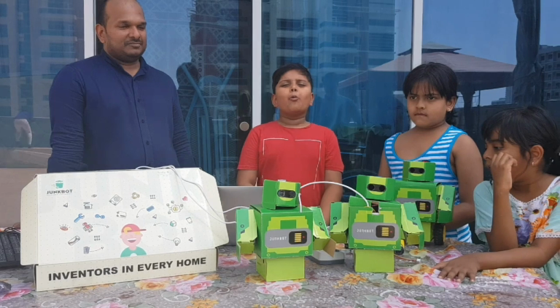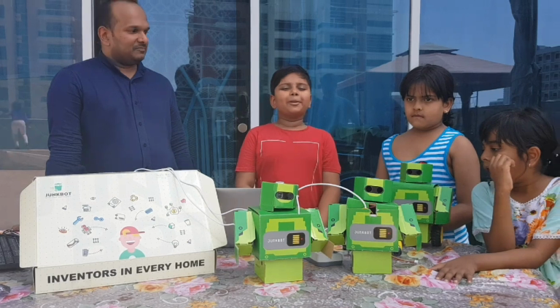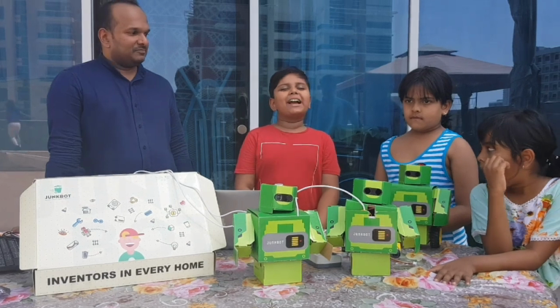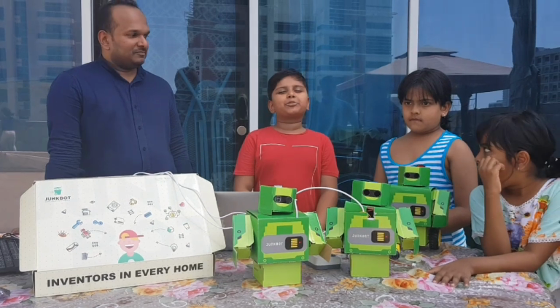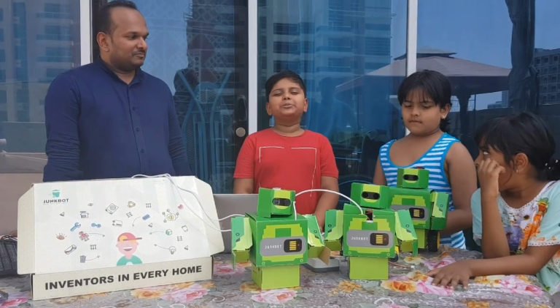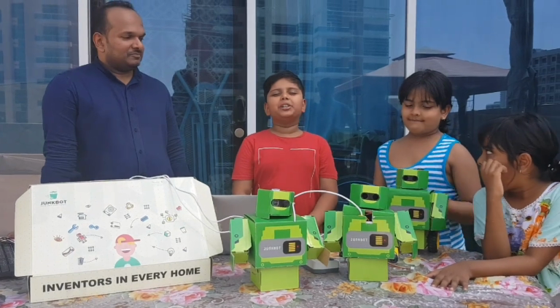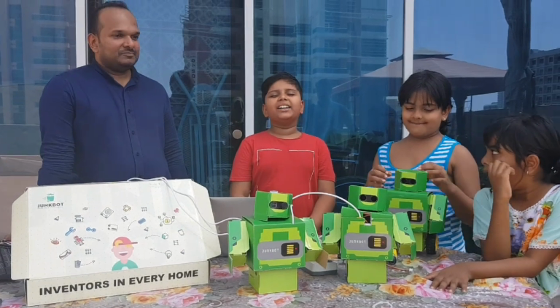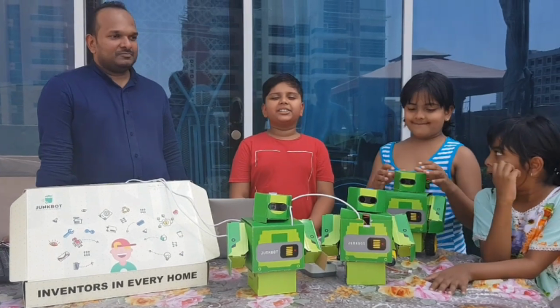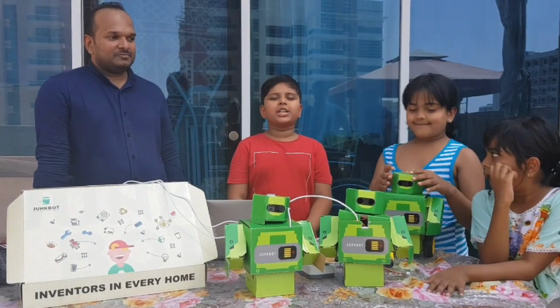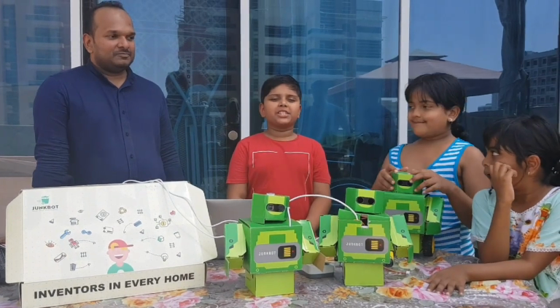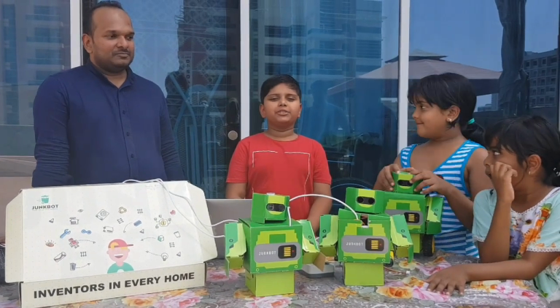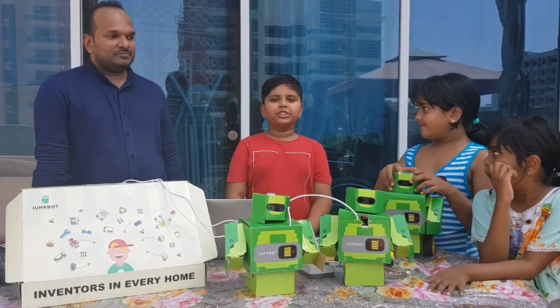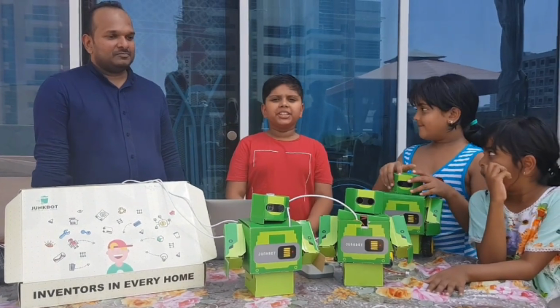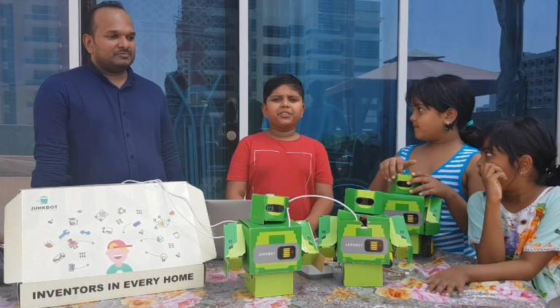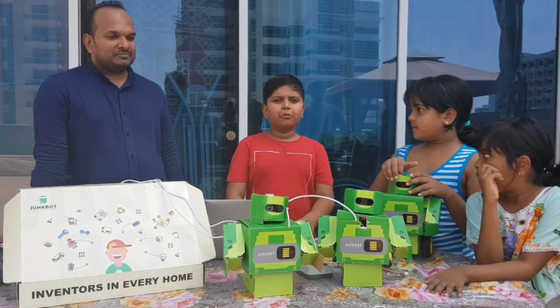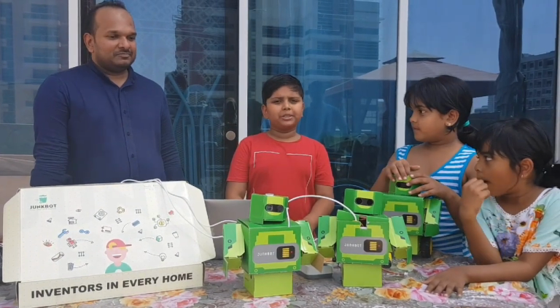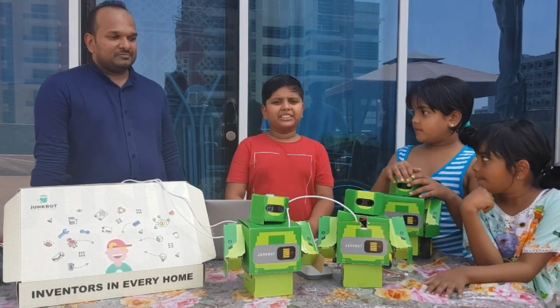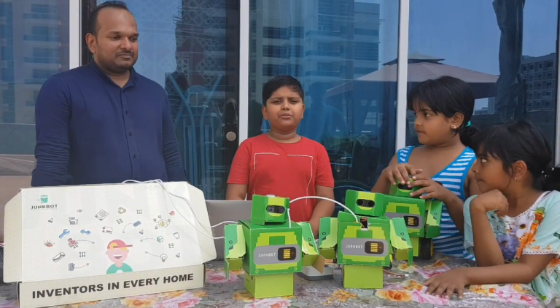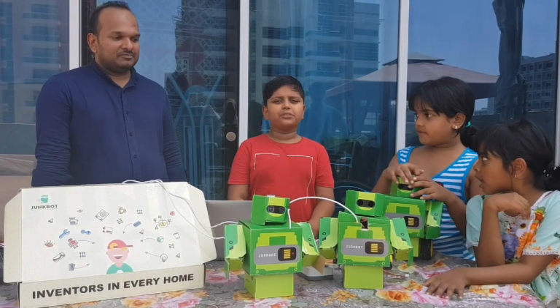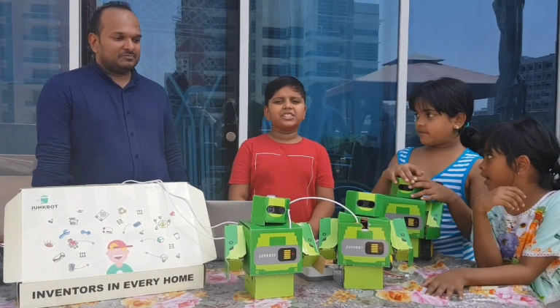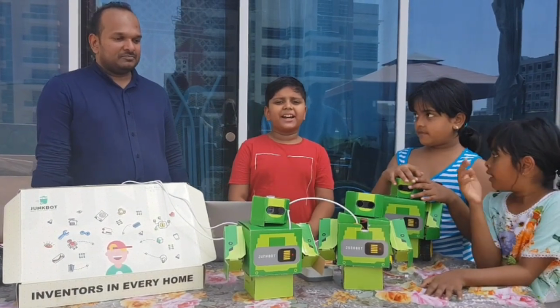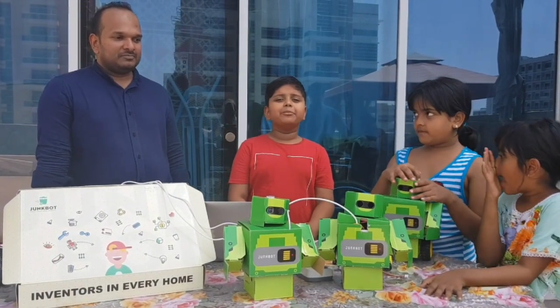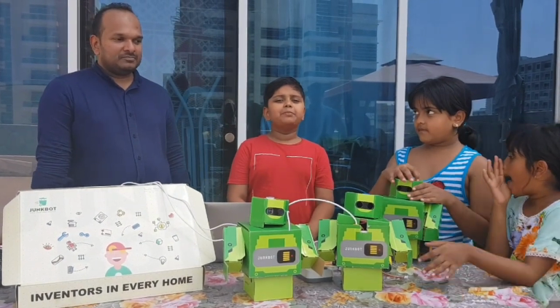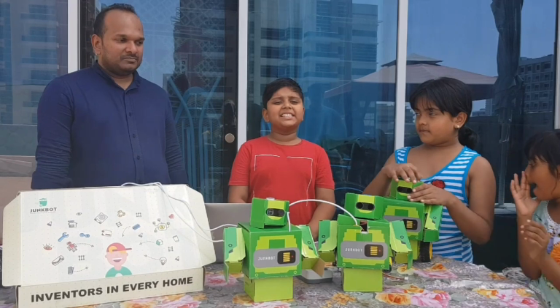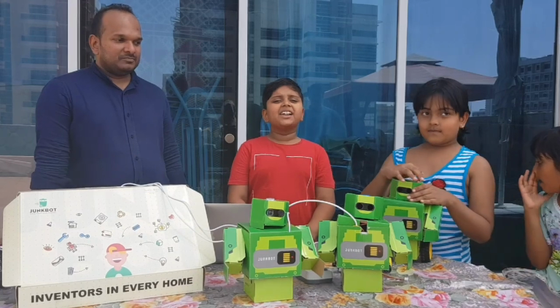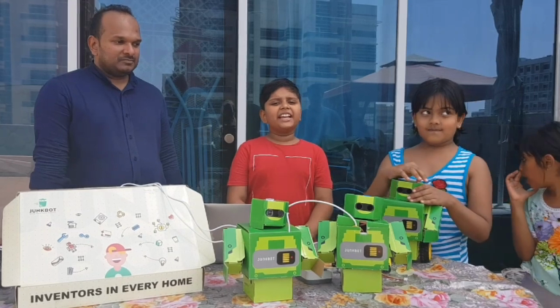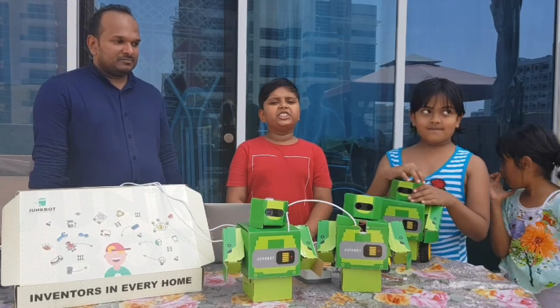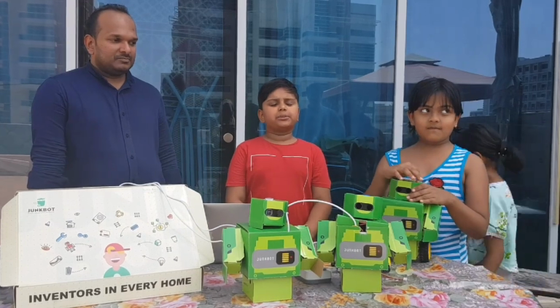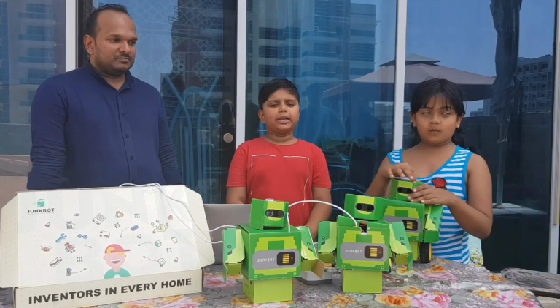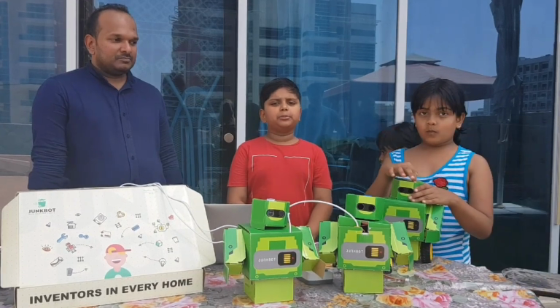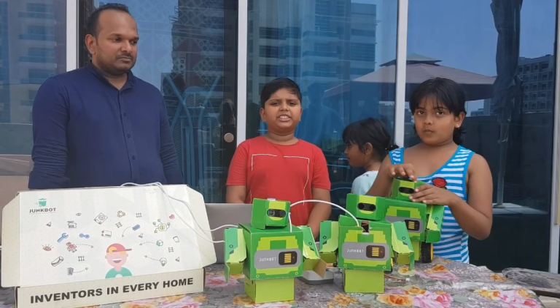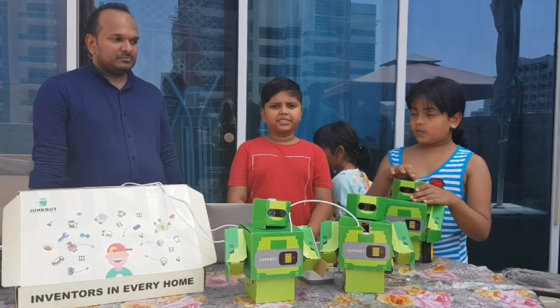What's up guys? Welcome to another video of Zahar. If you are watching my channel for the first time, please like, share and subscribe to my channel.